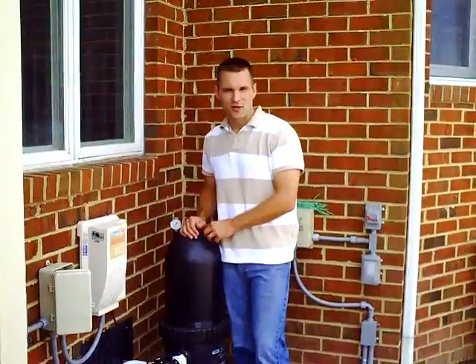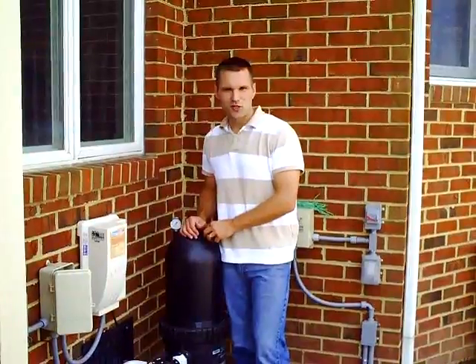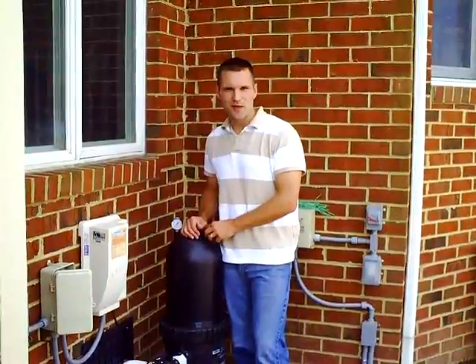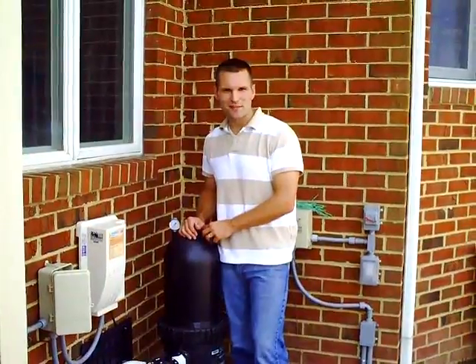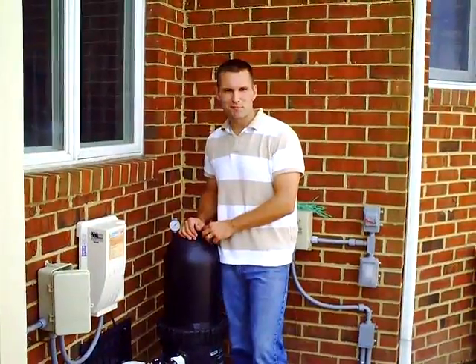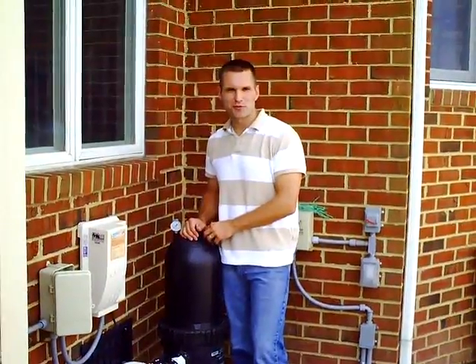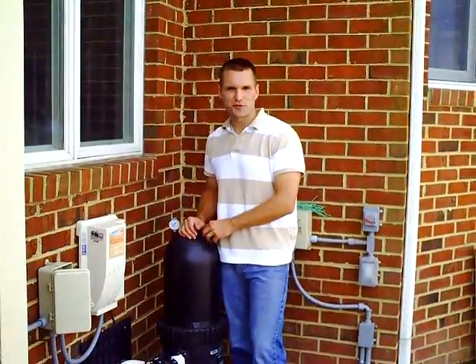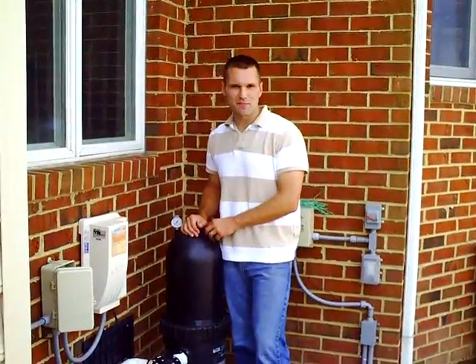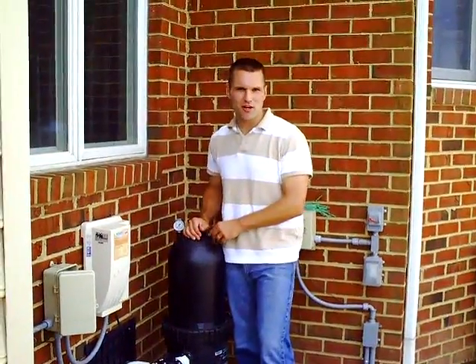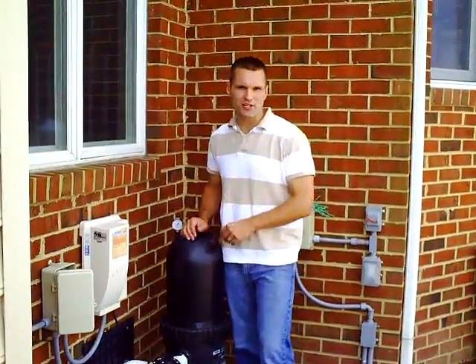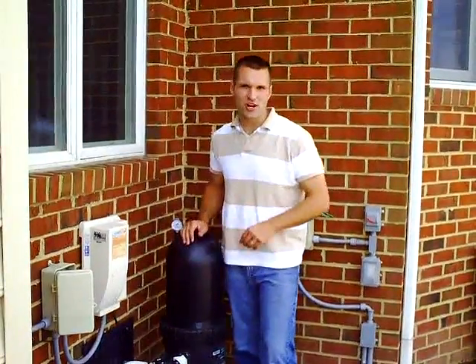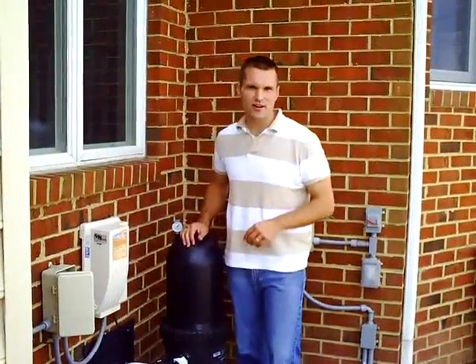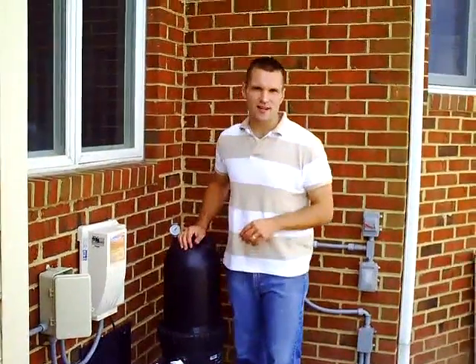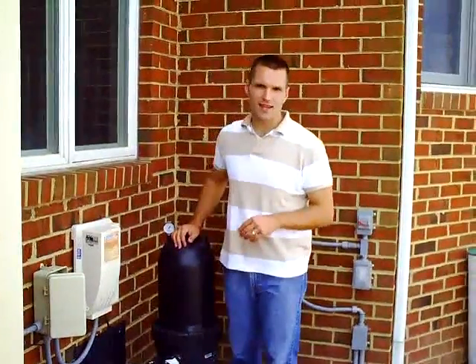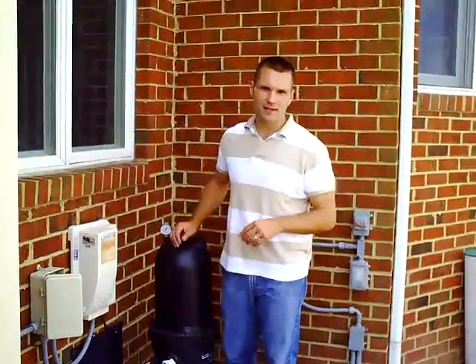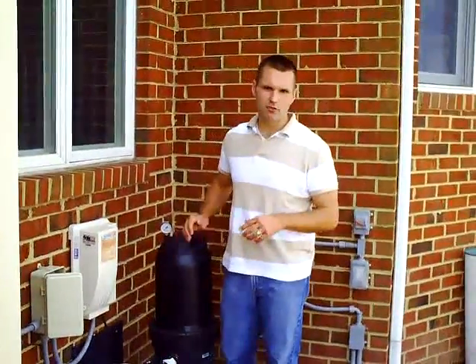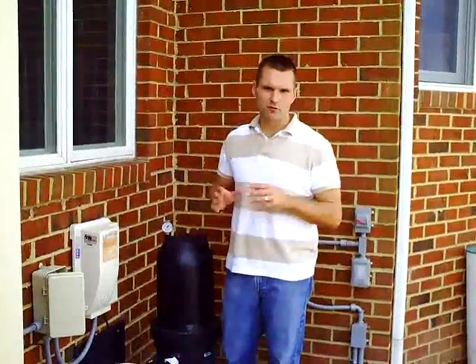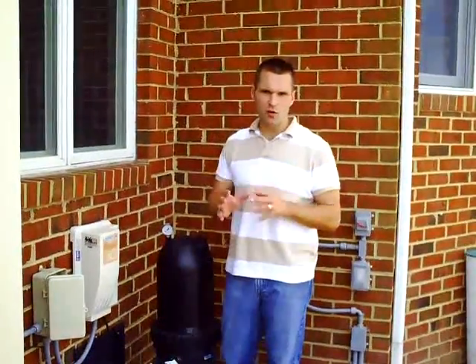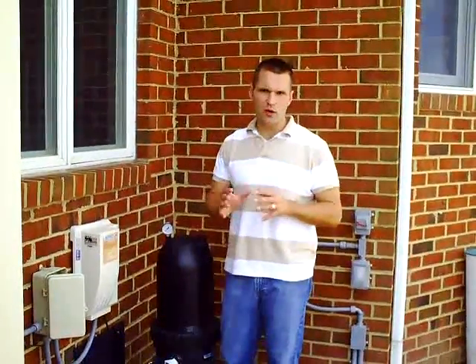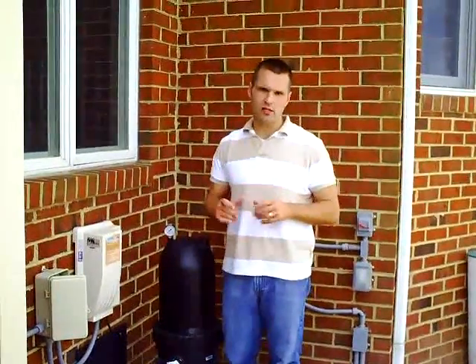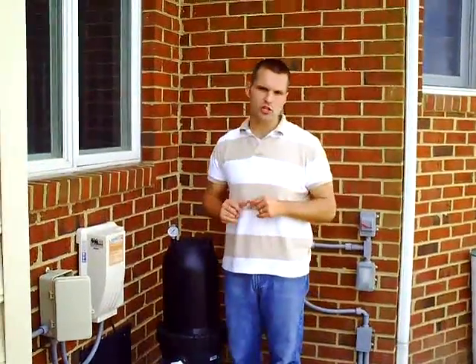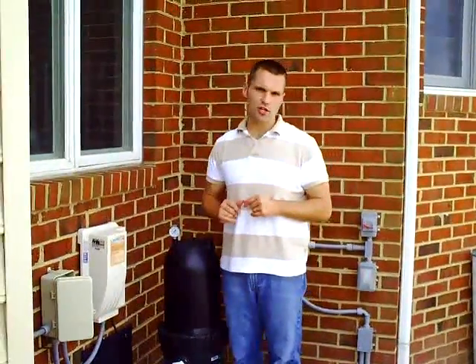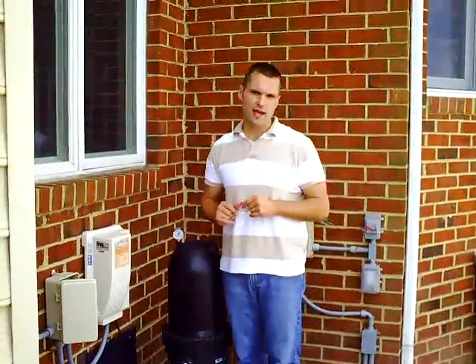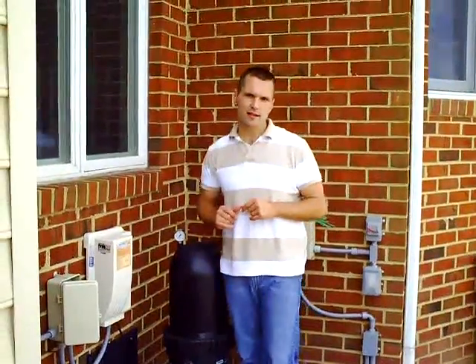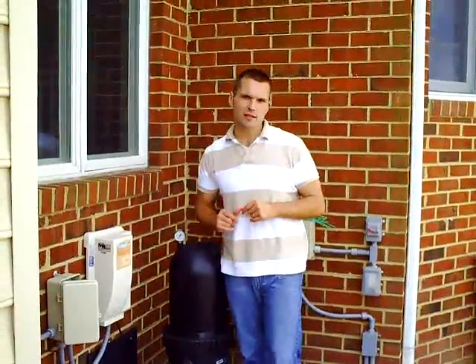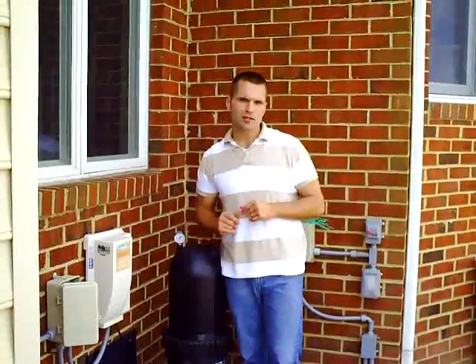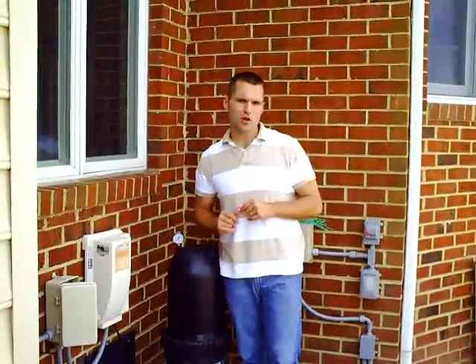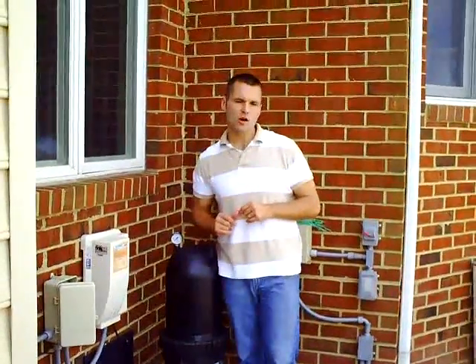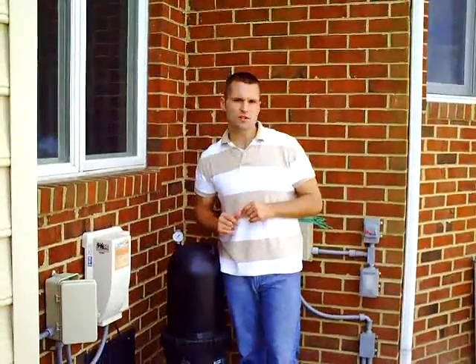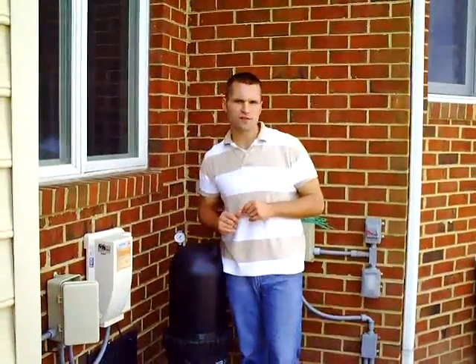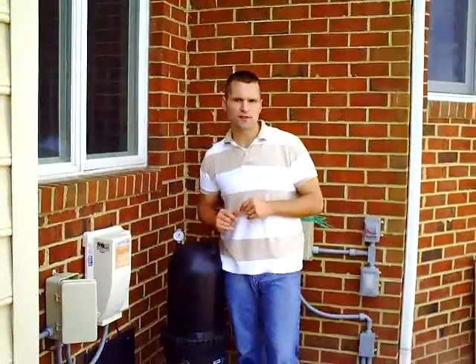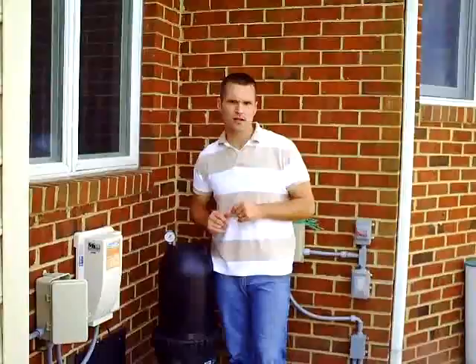Welcome back to Pool School. I'm Marcus Sheridan and I'm going to show you how to clean your cartridge filter.